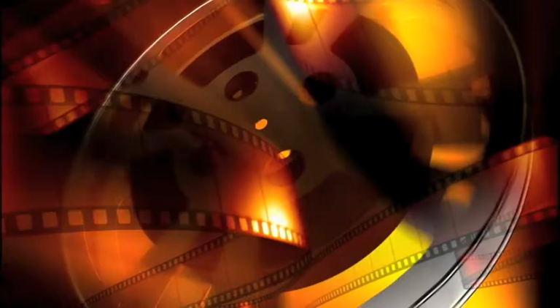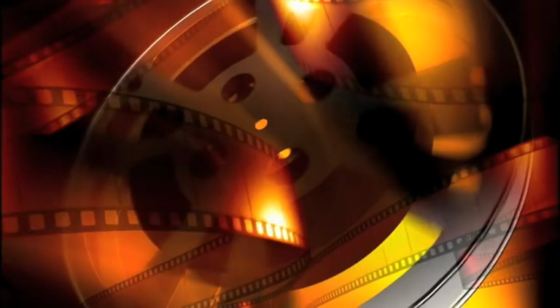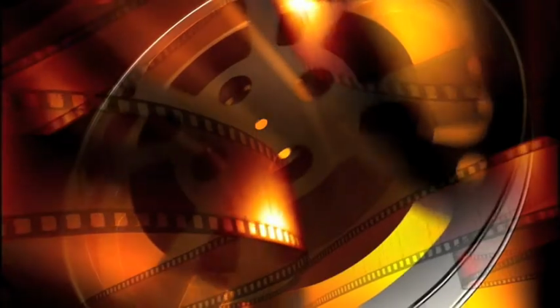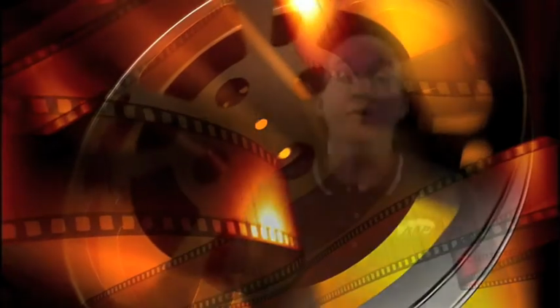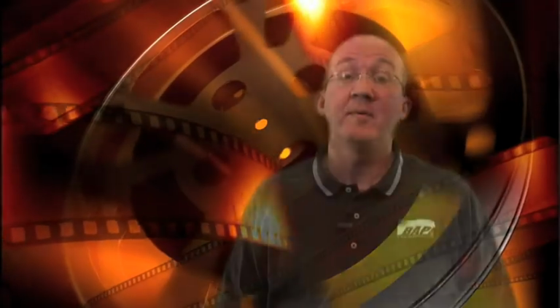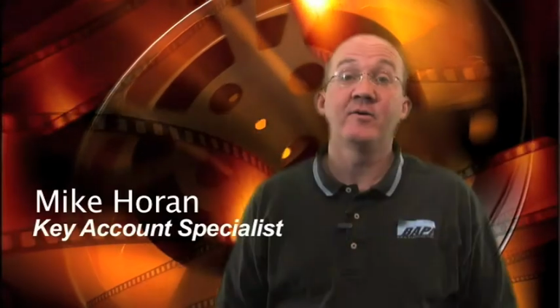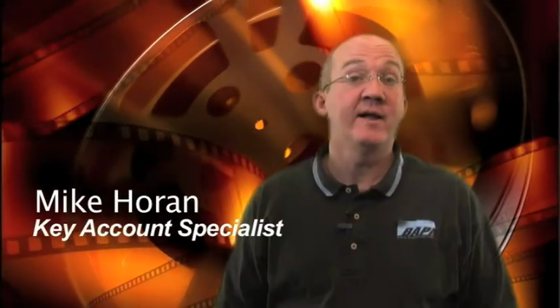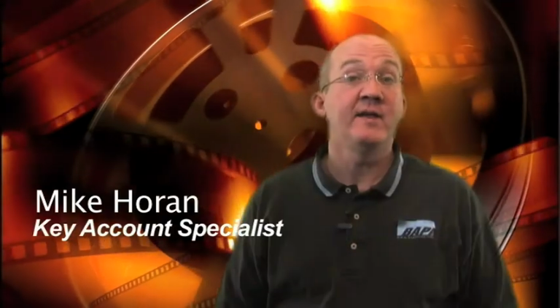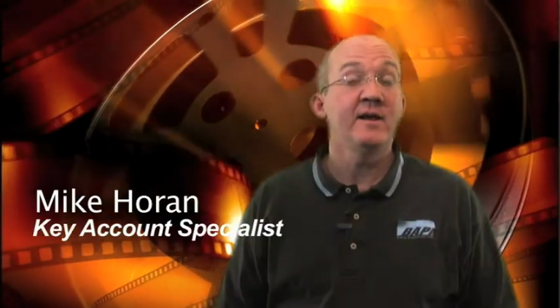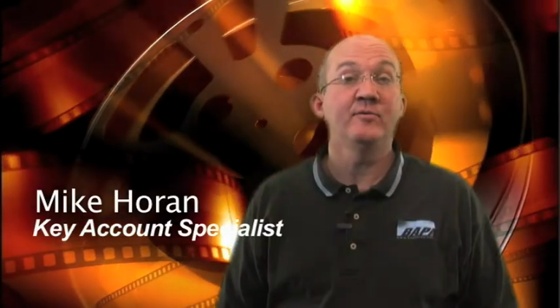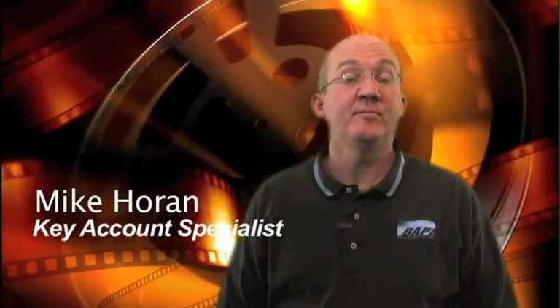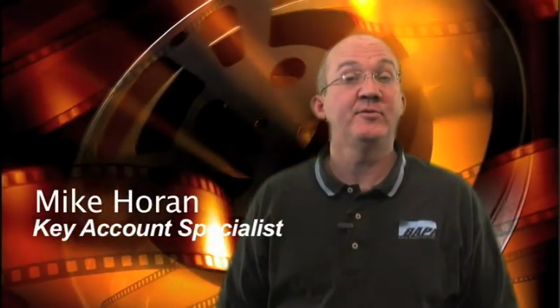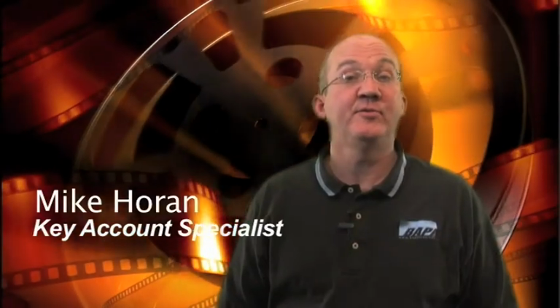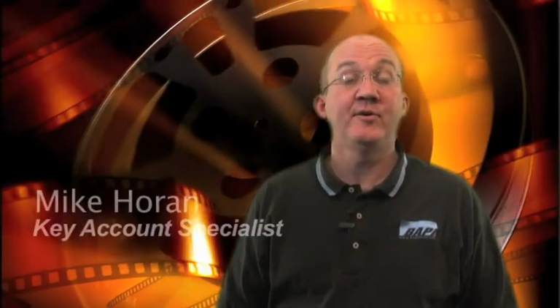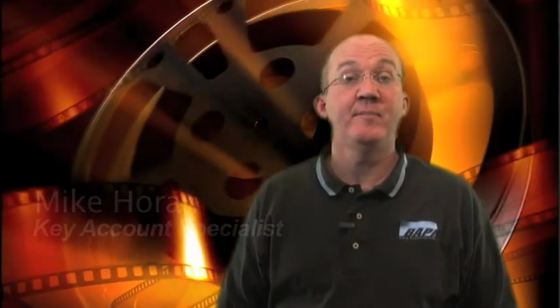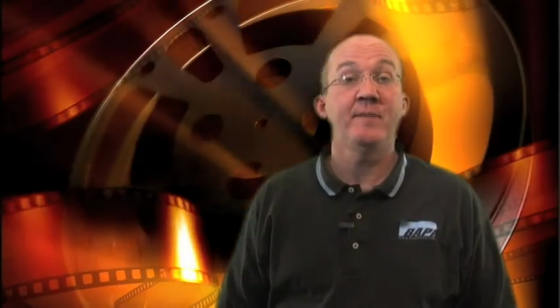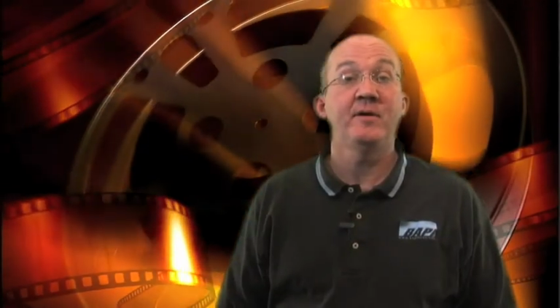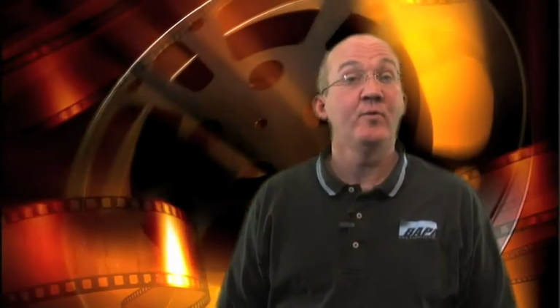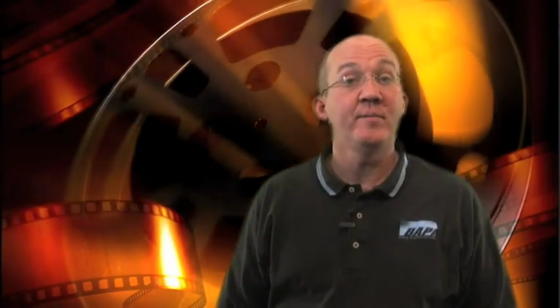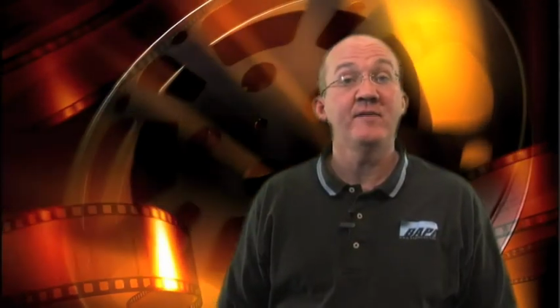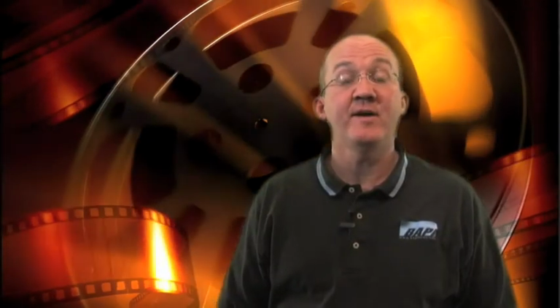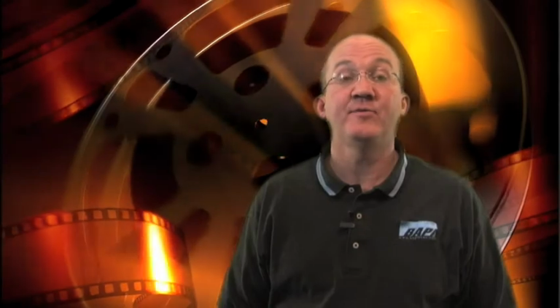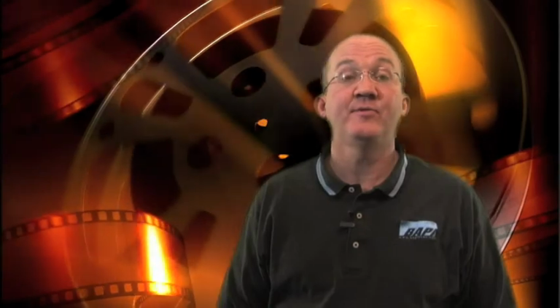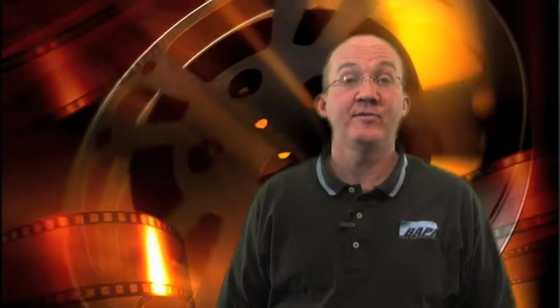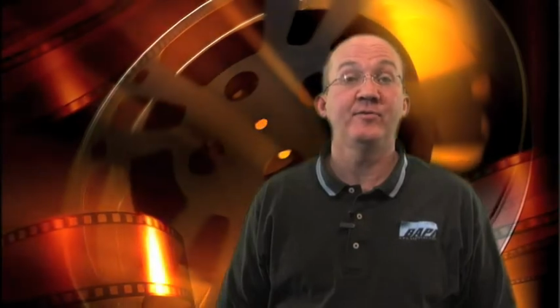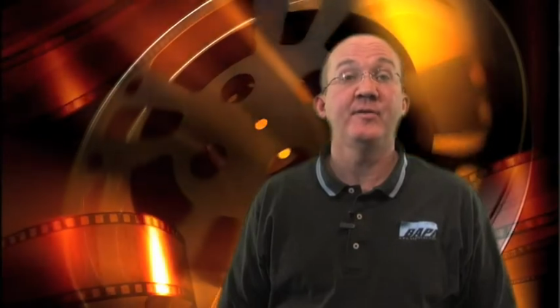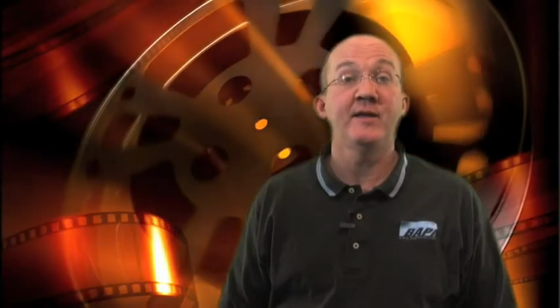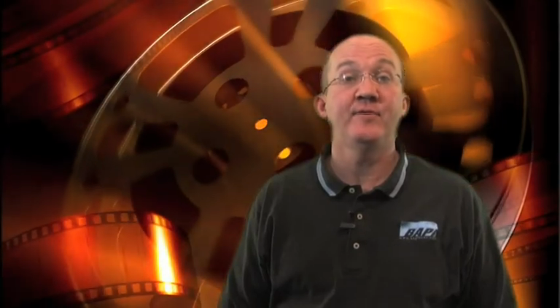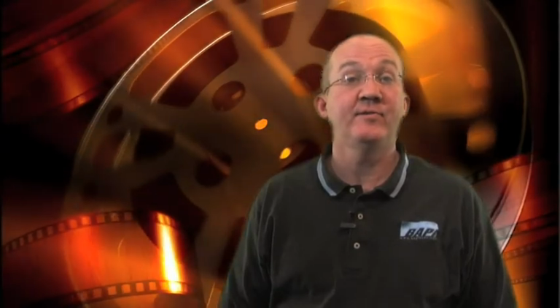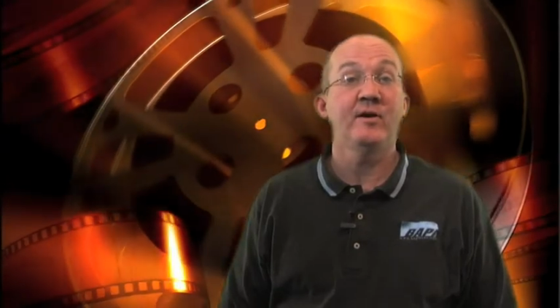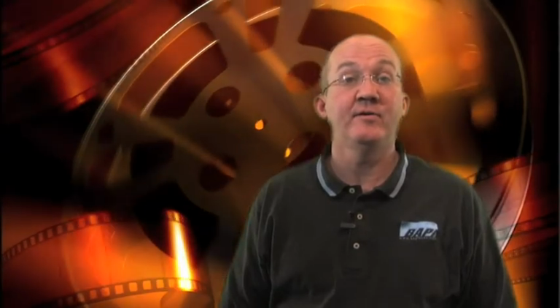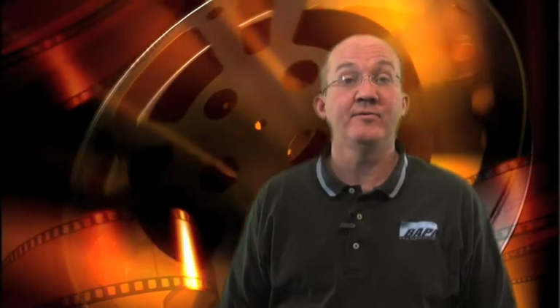Hello, I'm Mike Horan, Key Account Specialist here at BAPI, where we manufacture sensors for the HVACR industry.